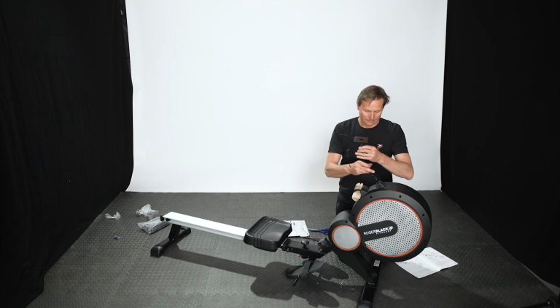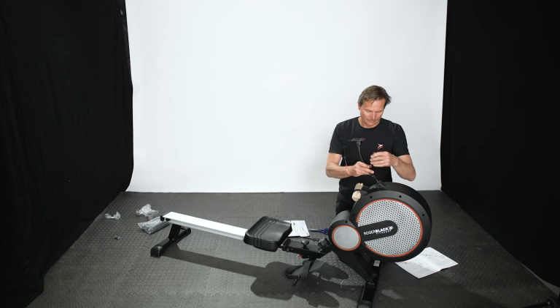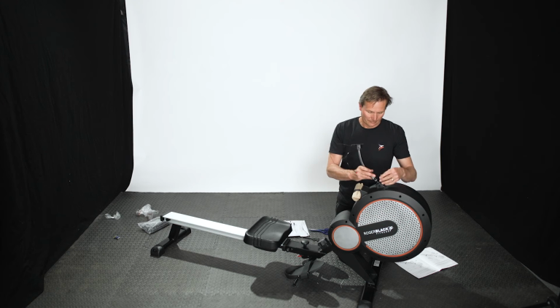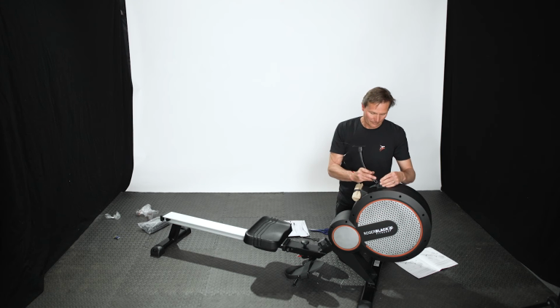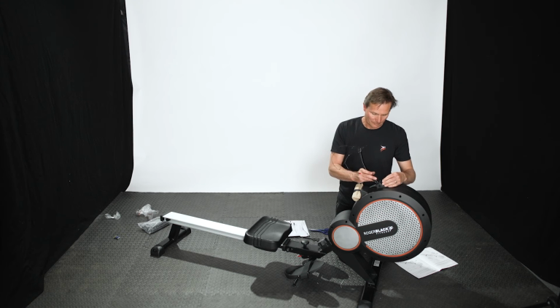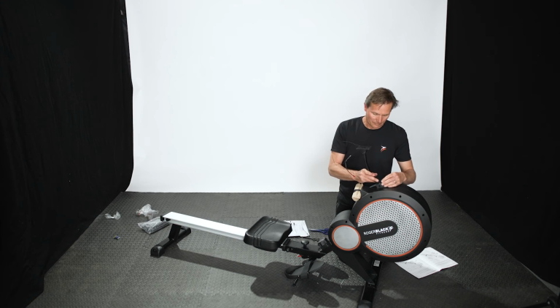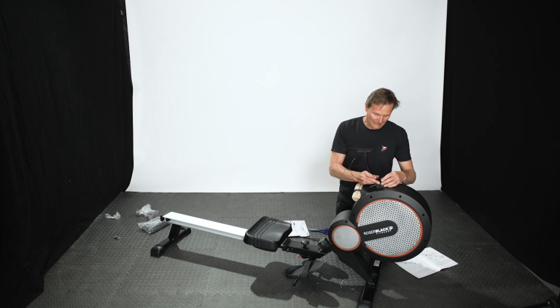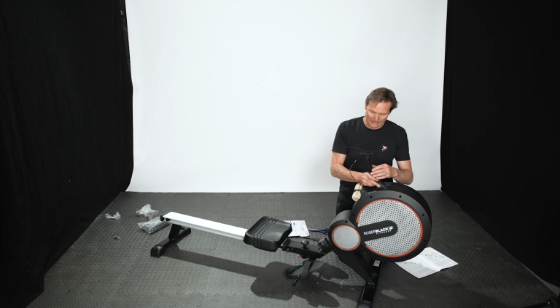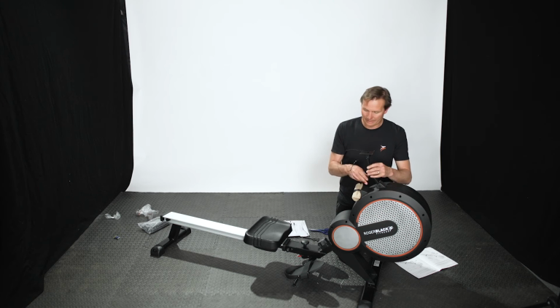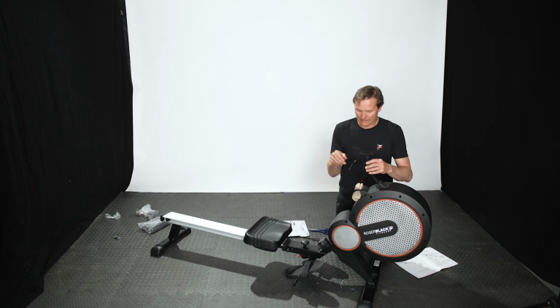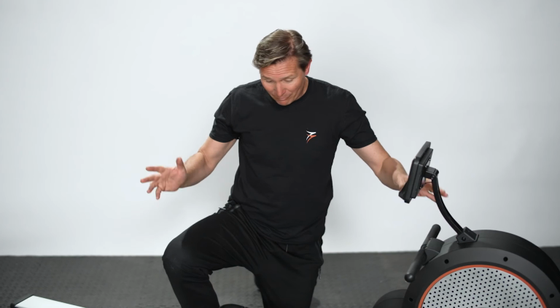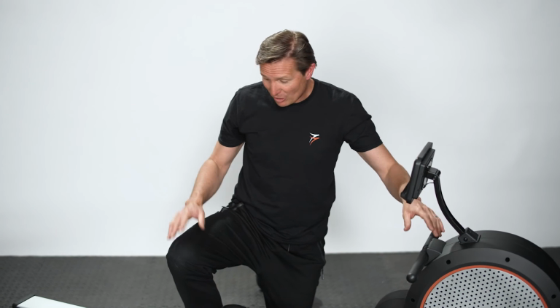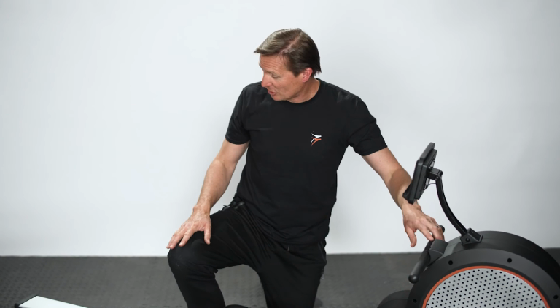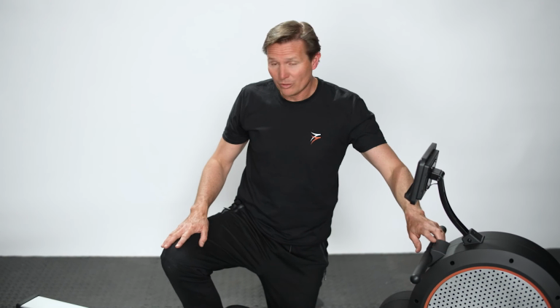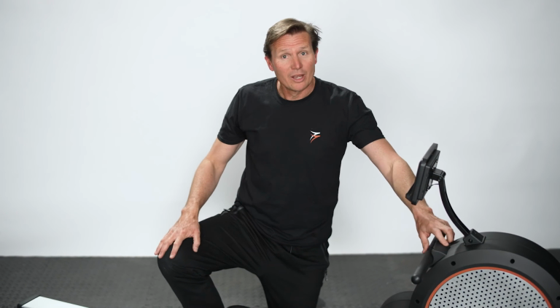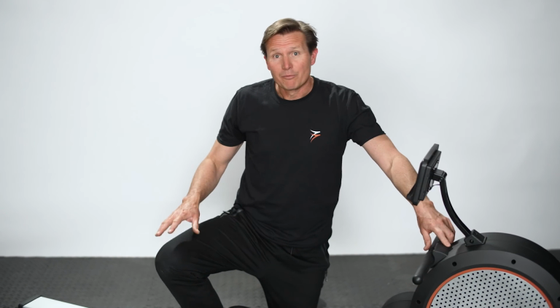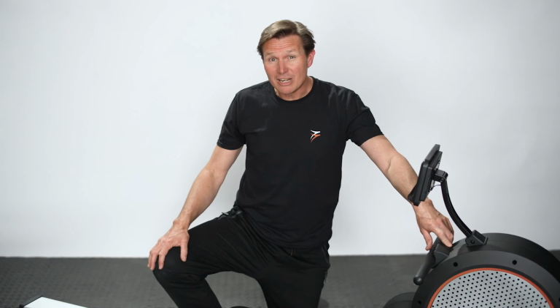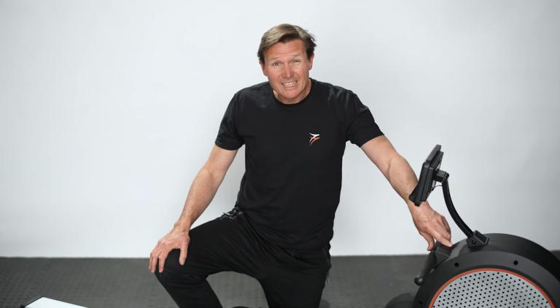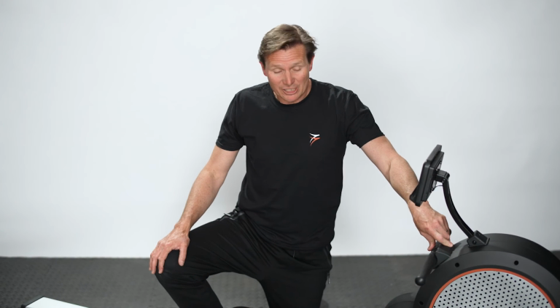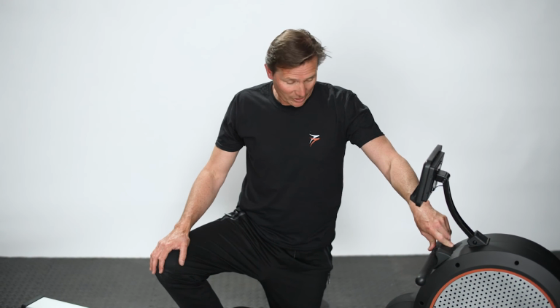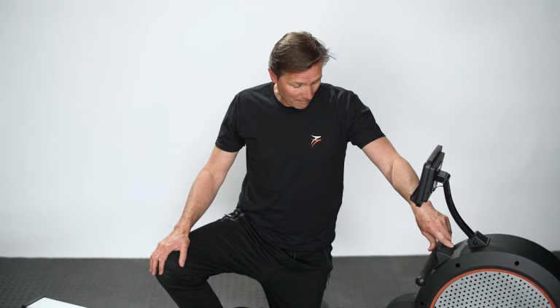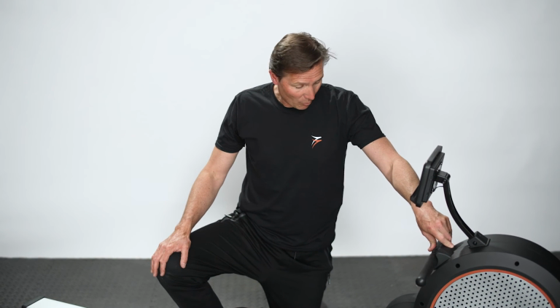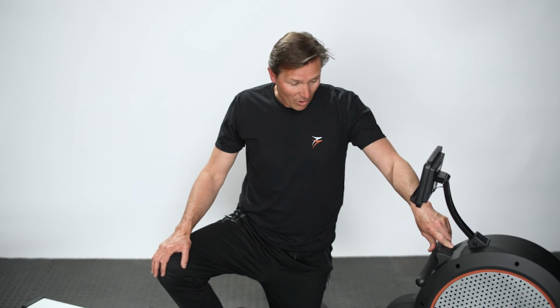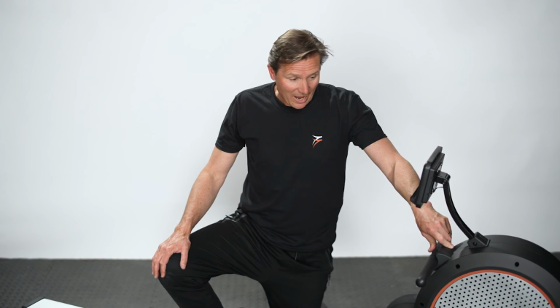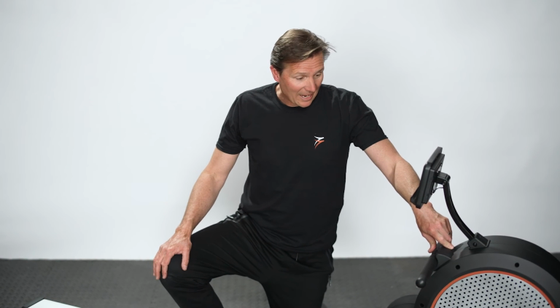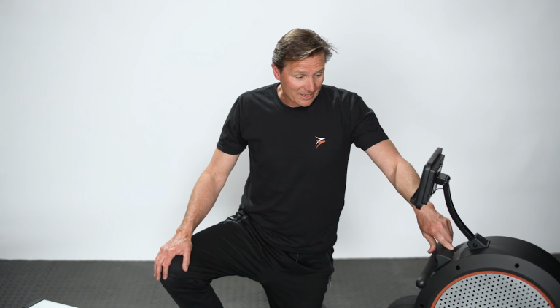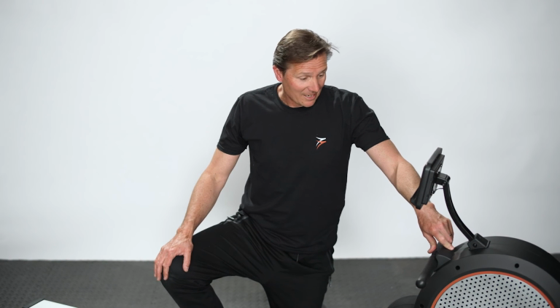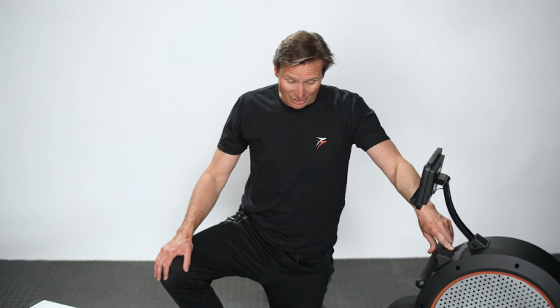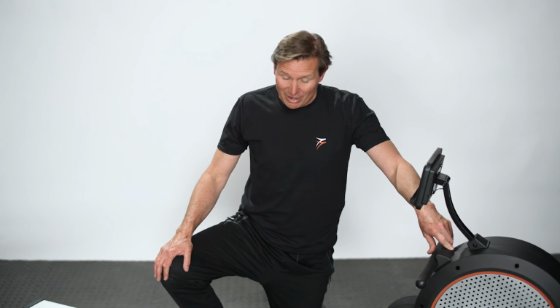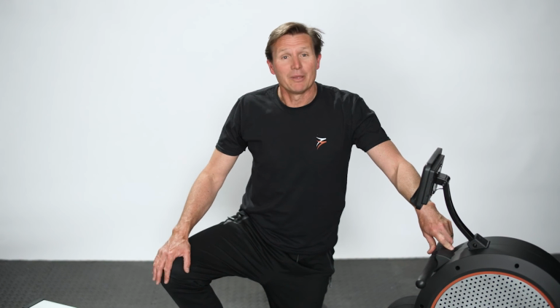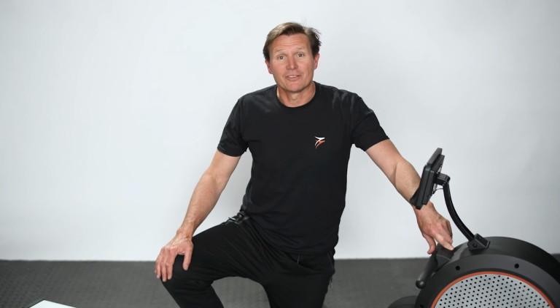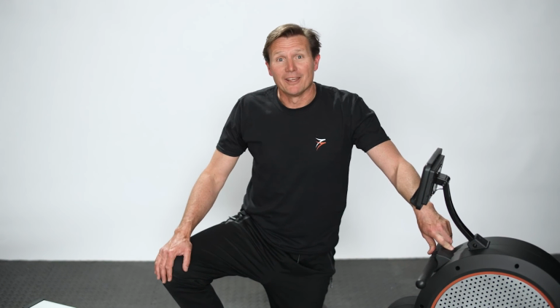Take your time with that and do it slowly. Apart from those two, it's pretty easy to assemble and a great piece of kit.